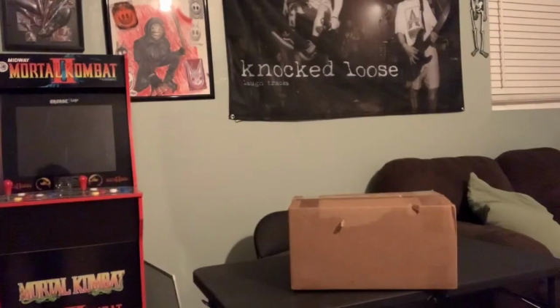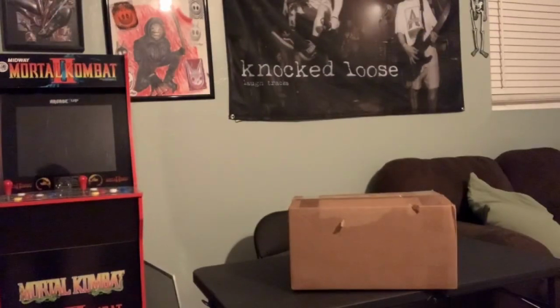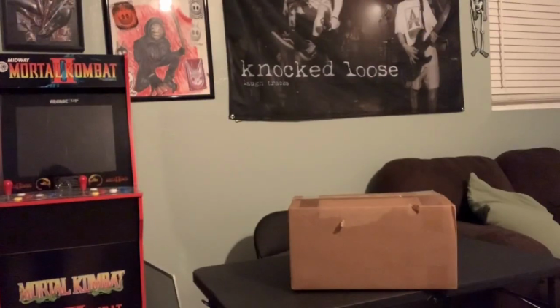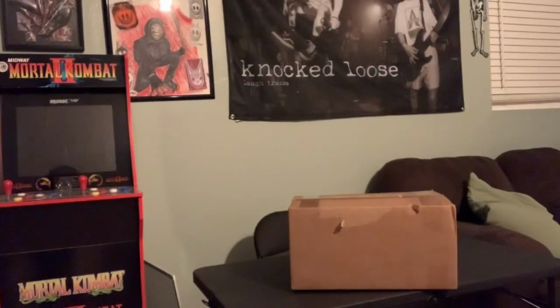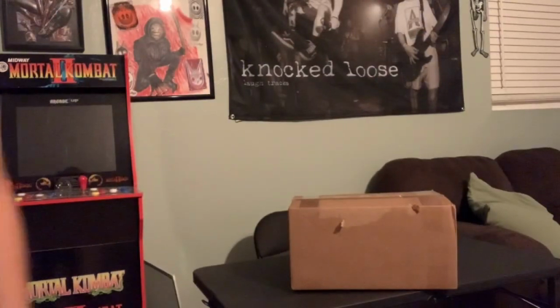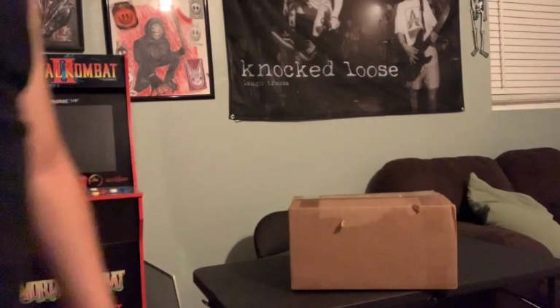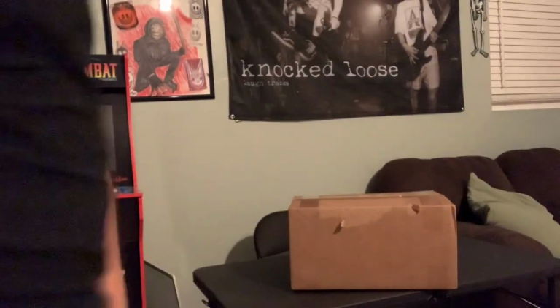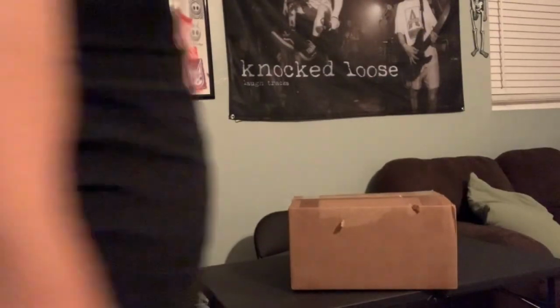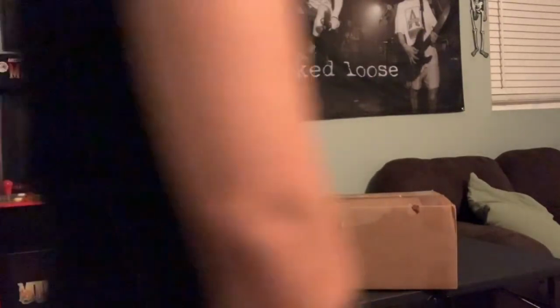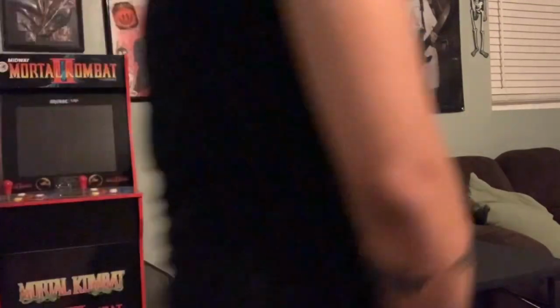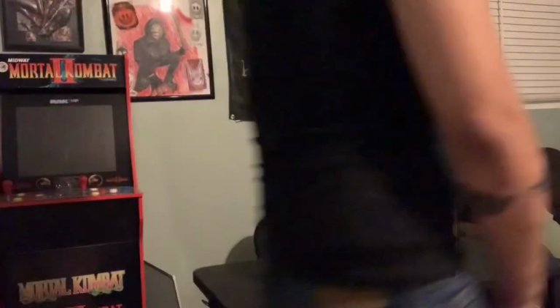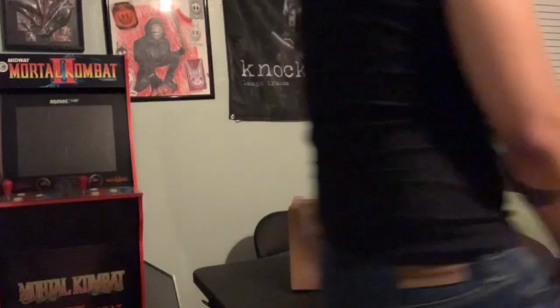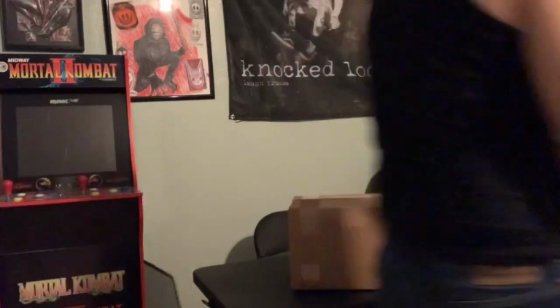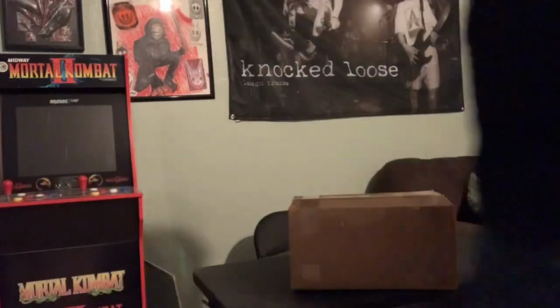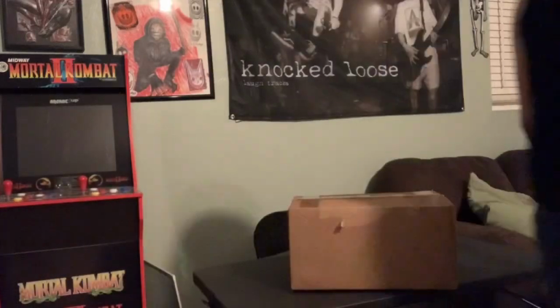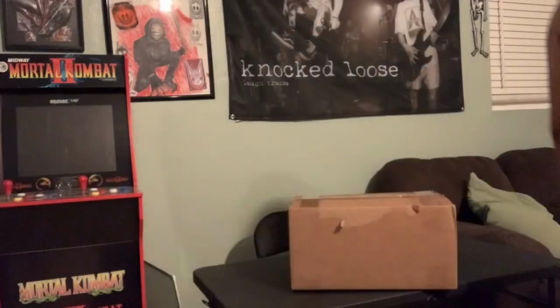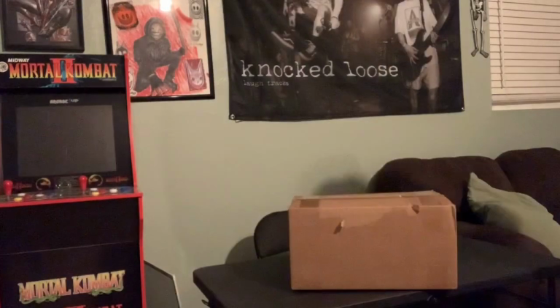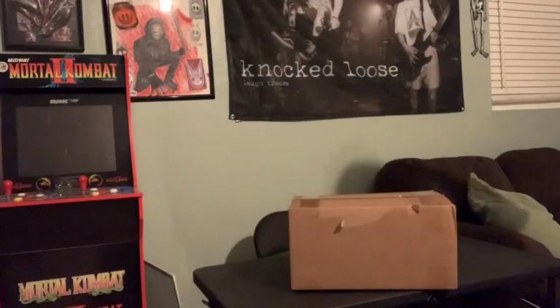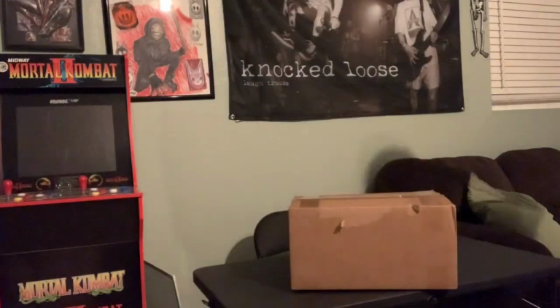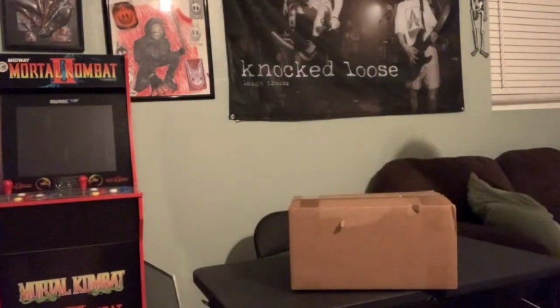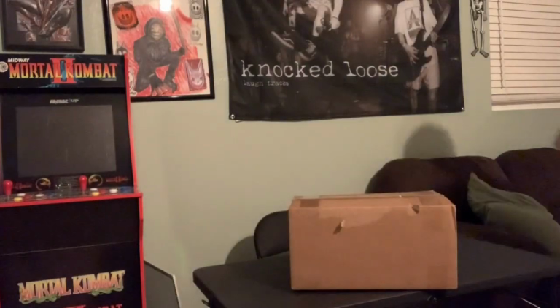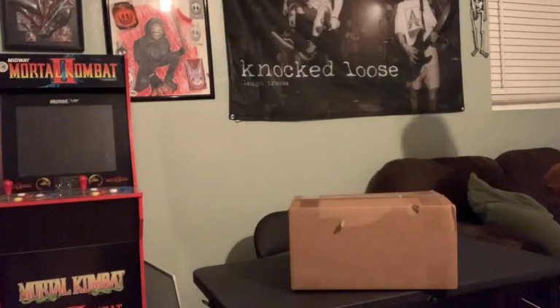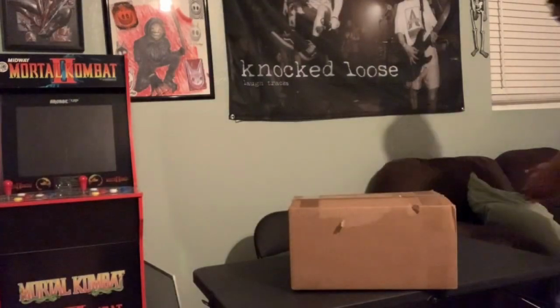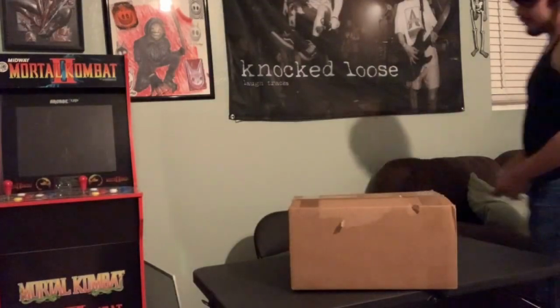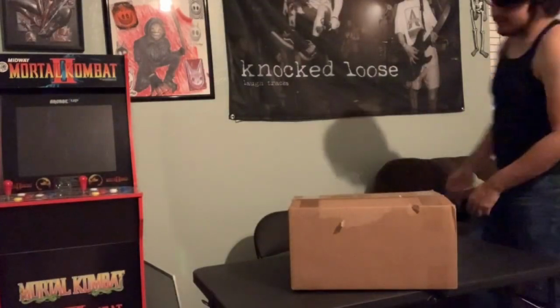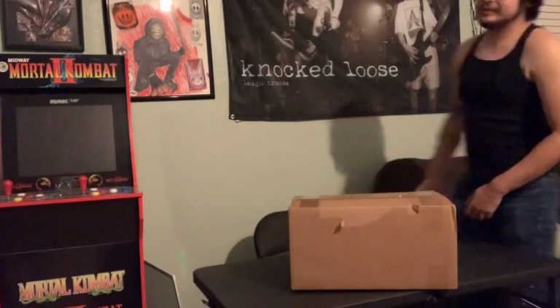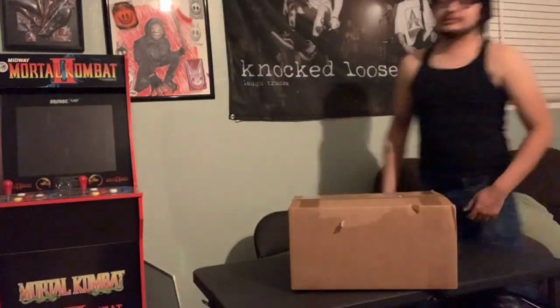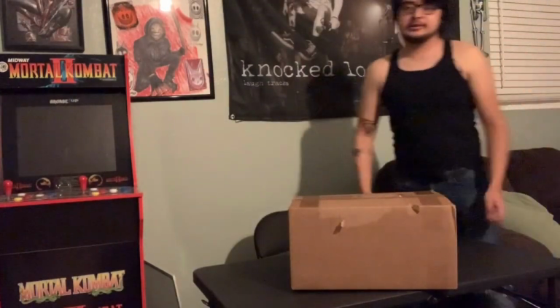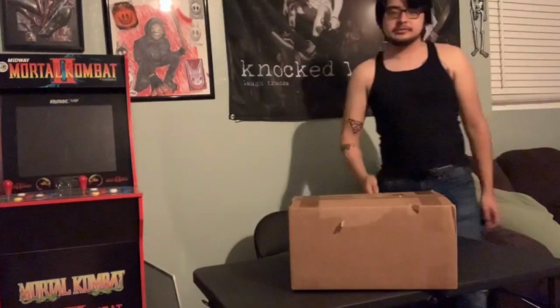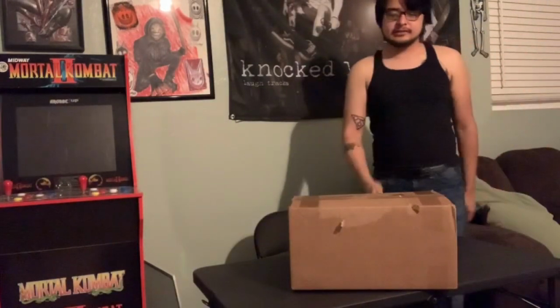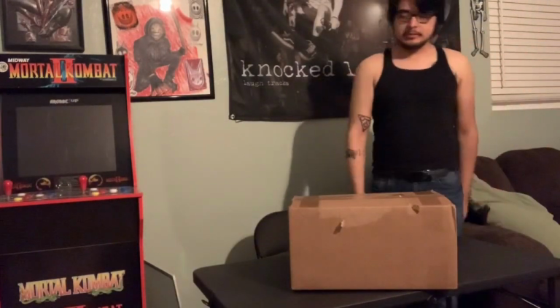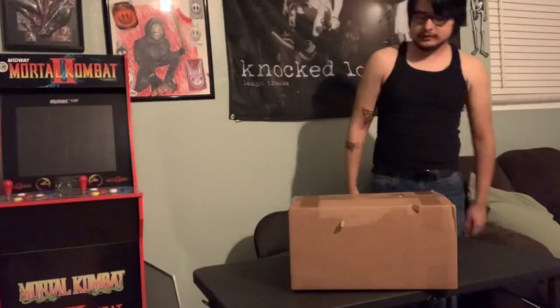Hey, what's up YouTube? Nocturne Productions here, and today I'm going to do another Dustybos mask unboxing.